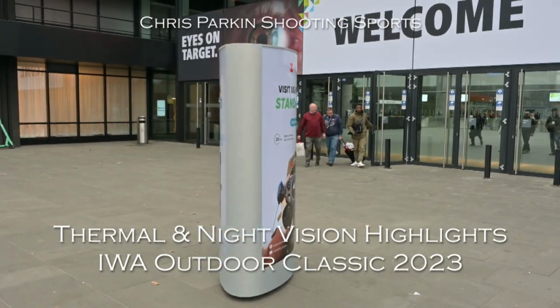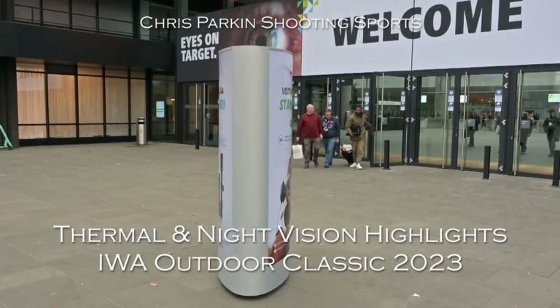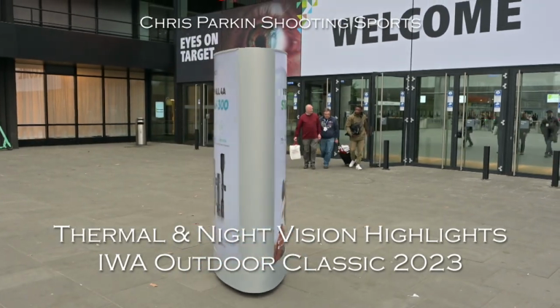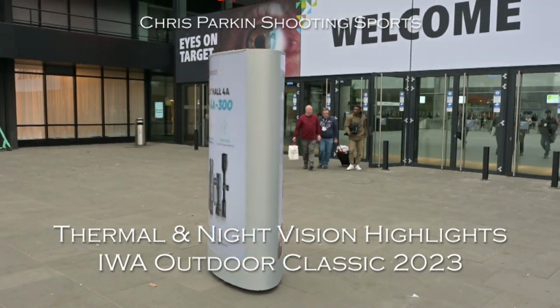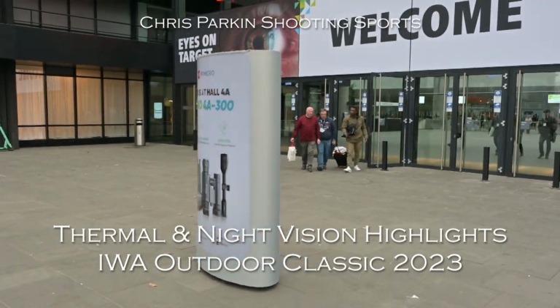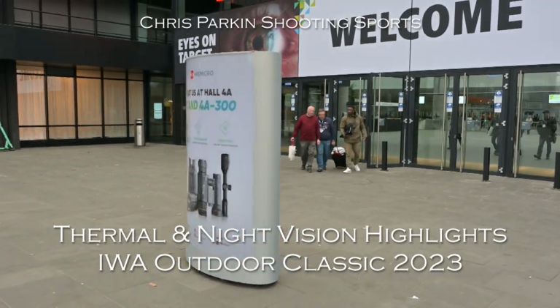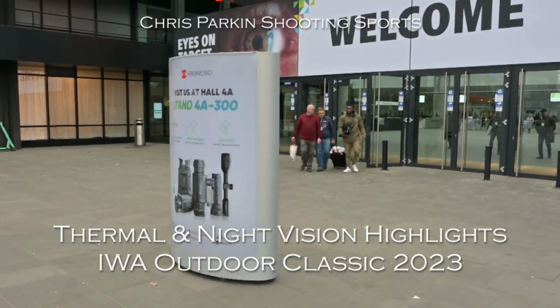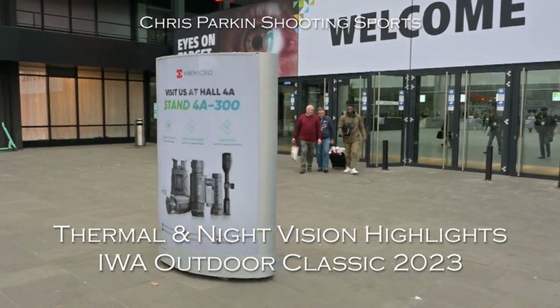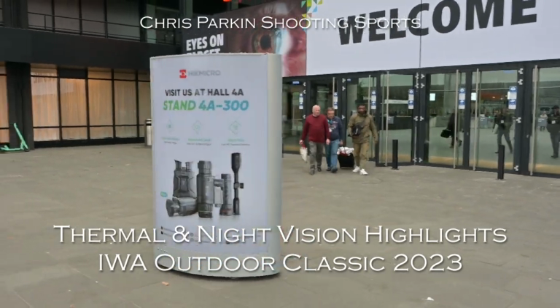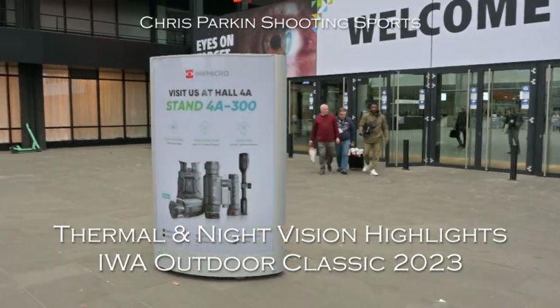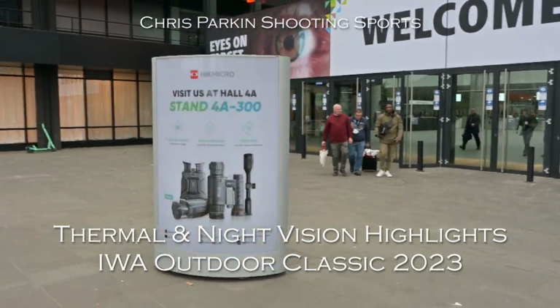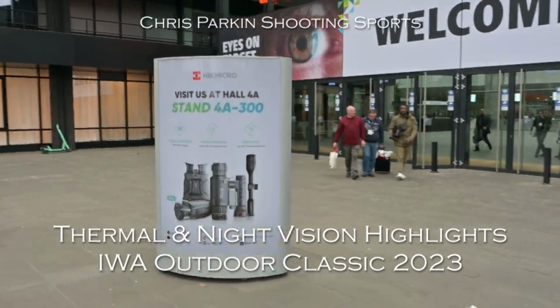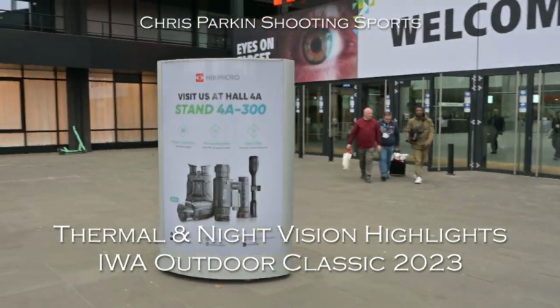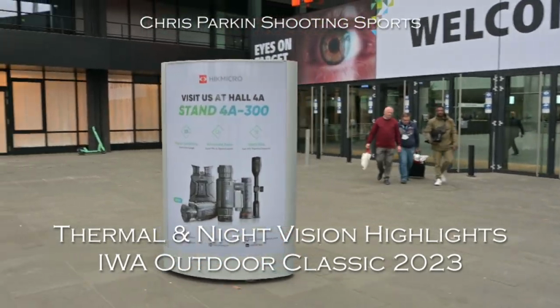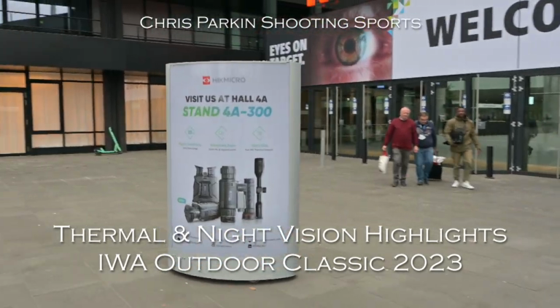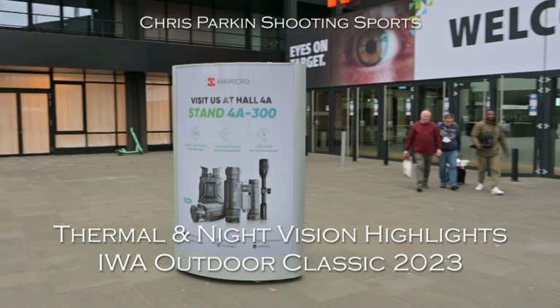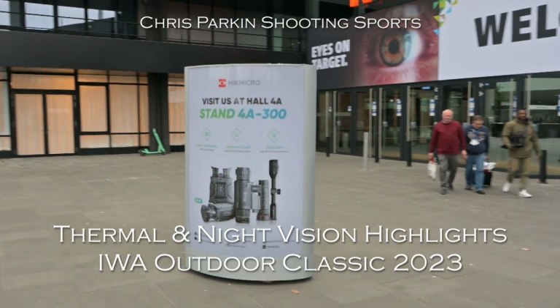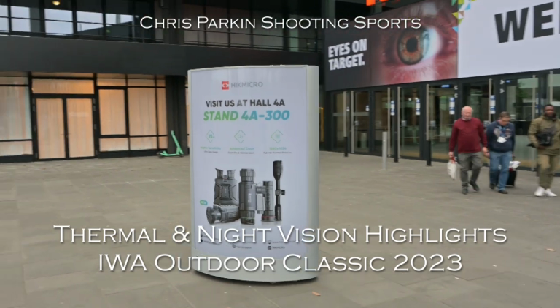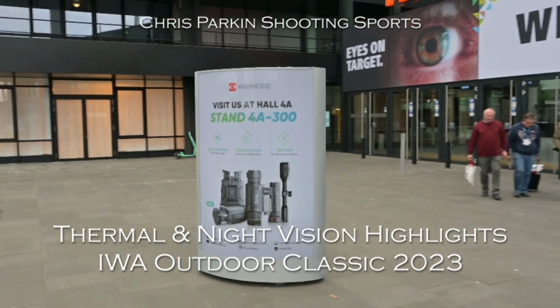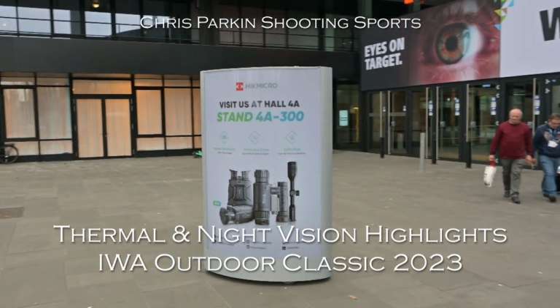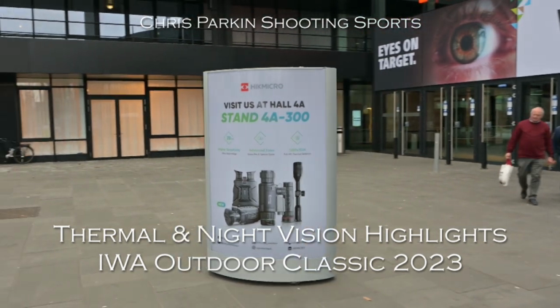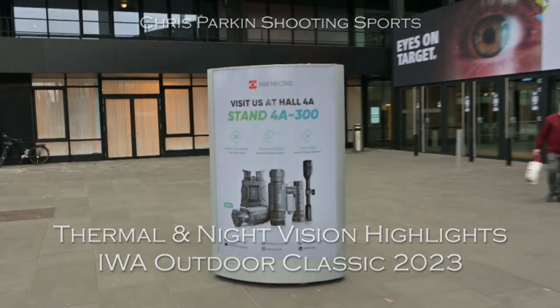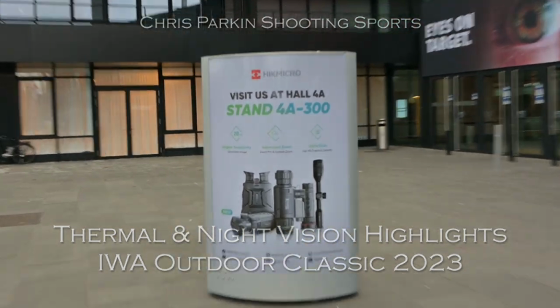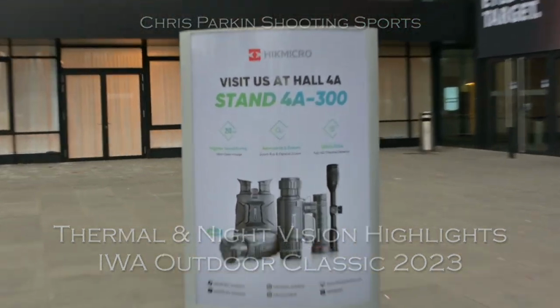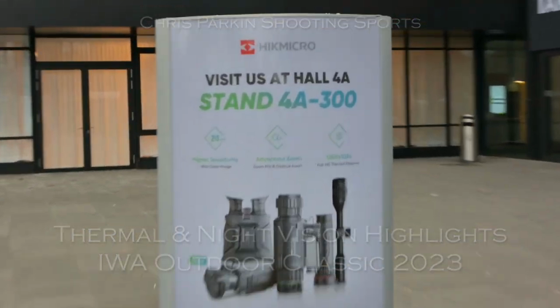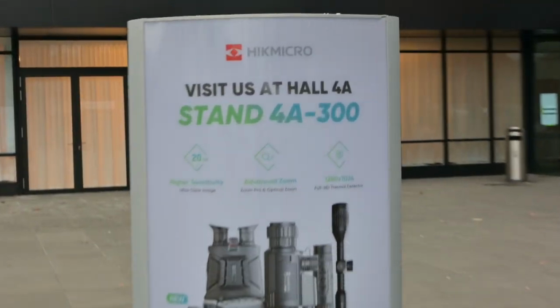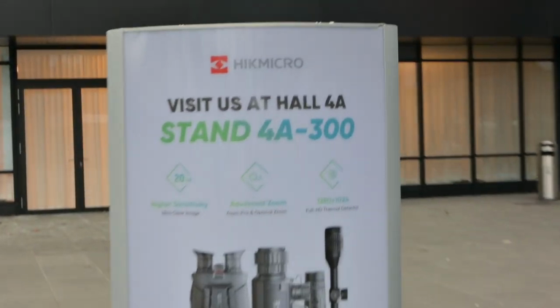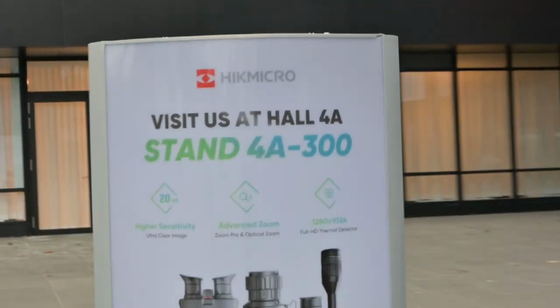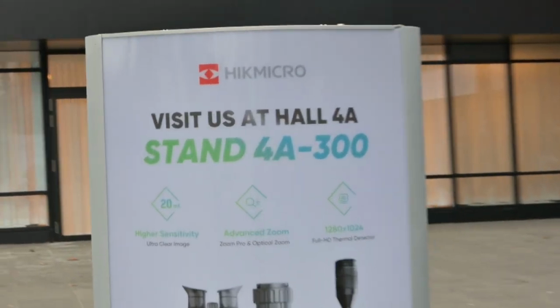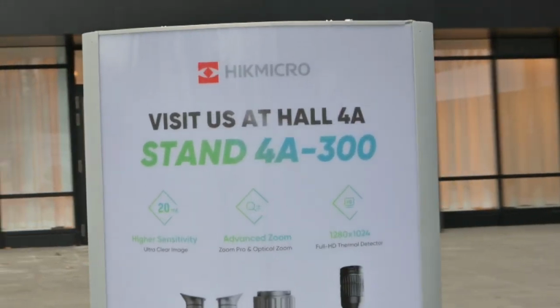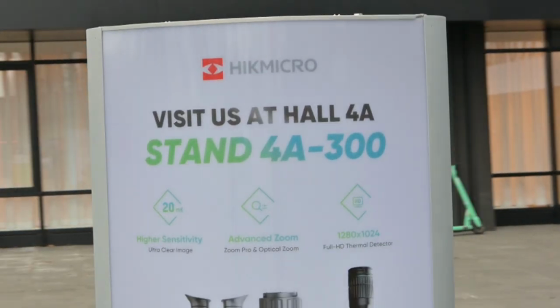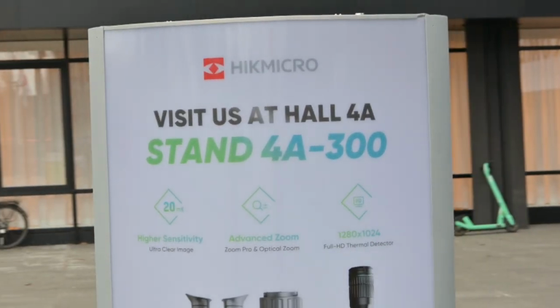Welcome to Chris Barkin Shooting Sports. We're in Nuremberg for IWA 2023. Stick with us, let's see what's new.